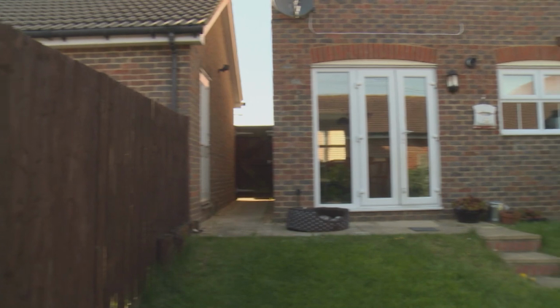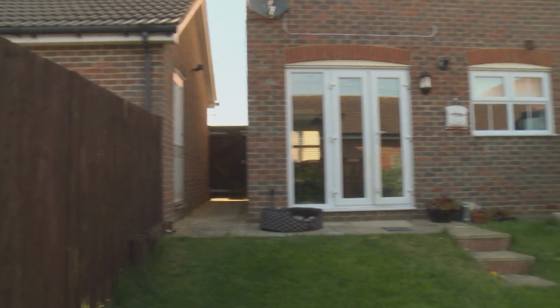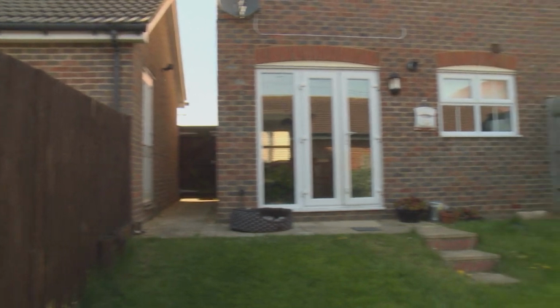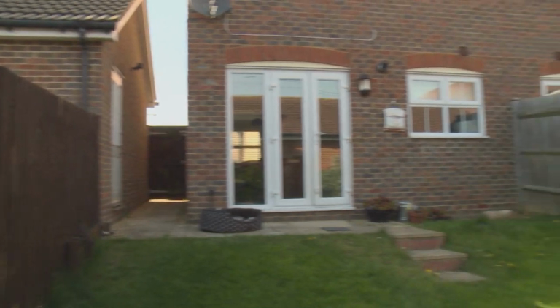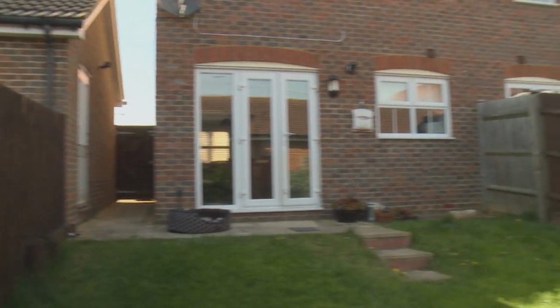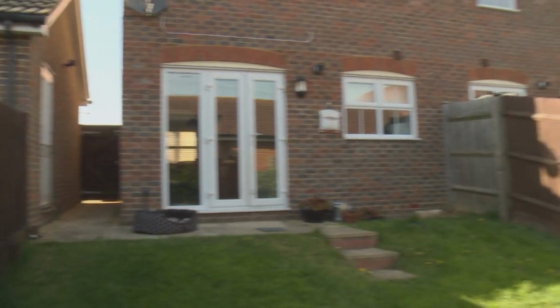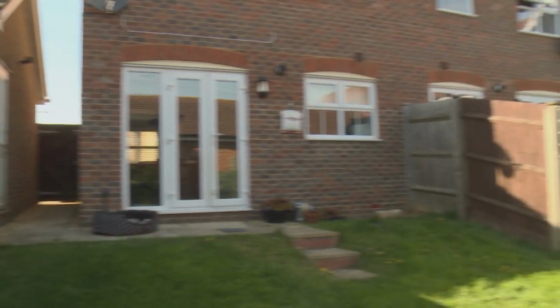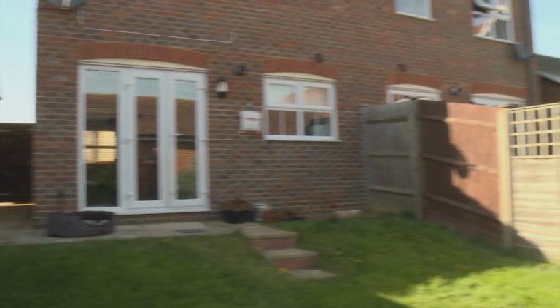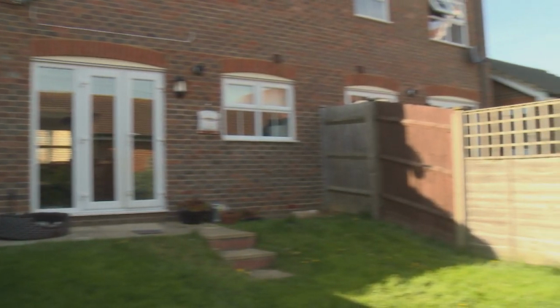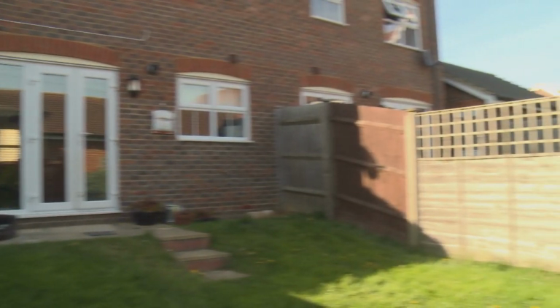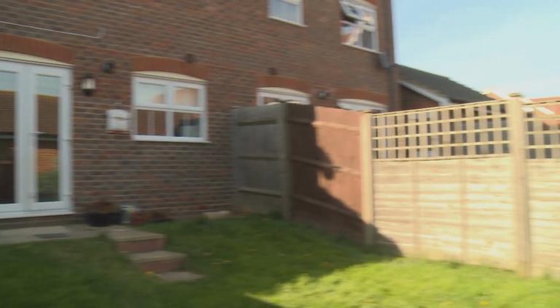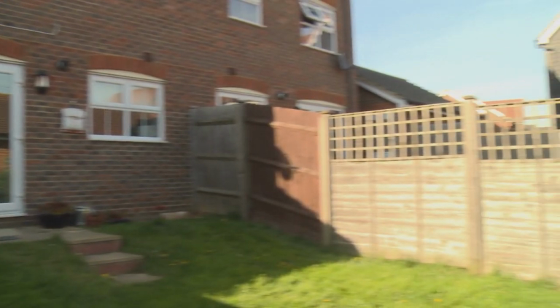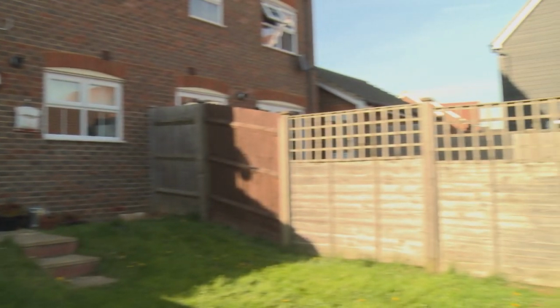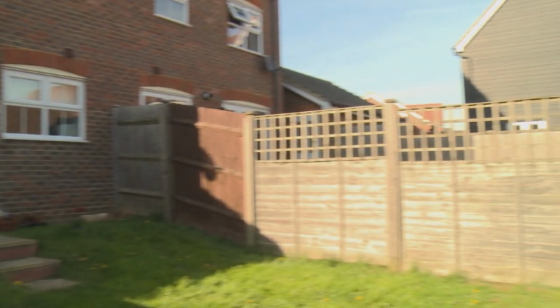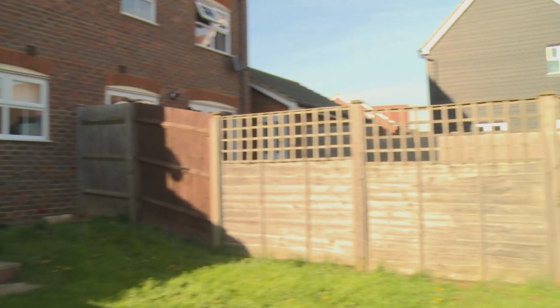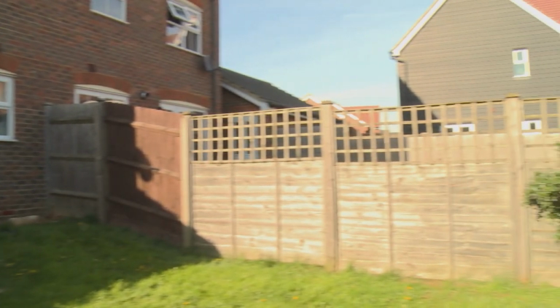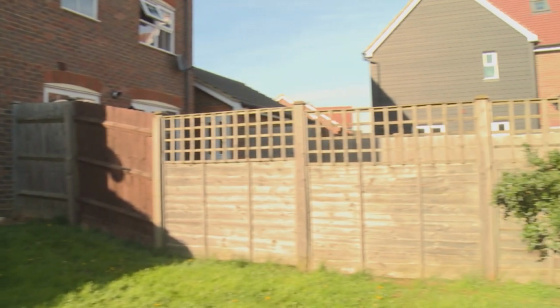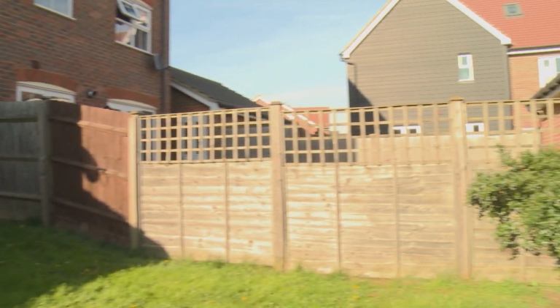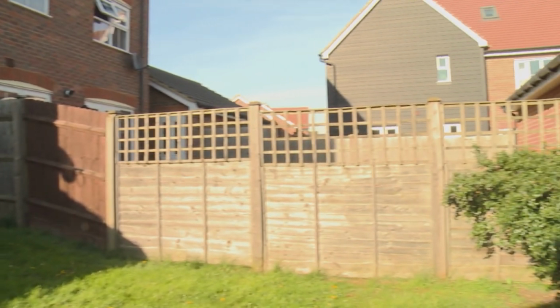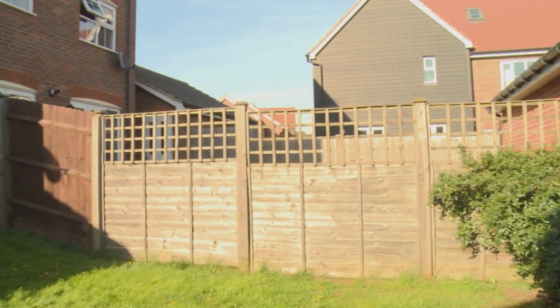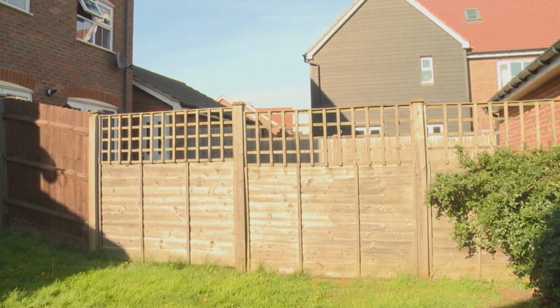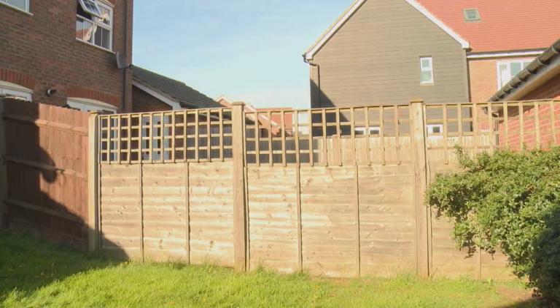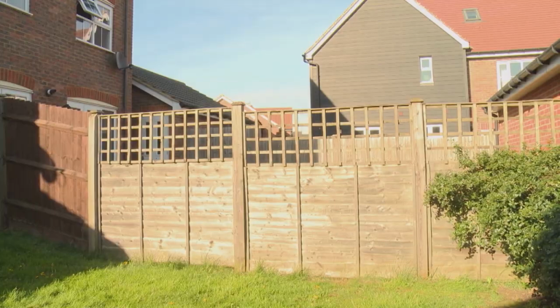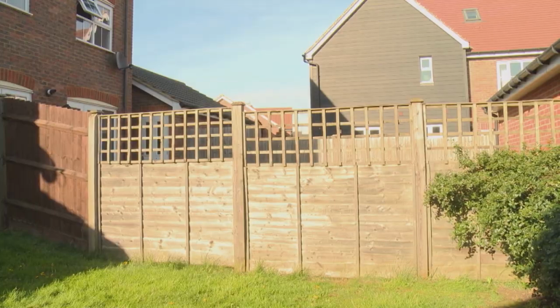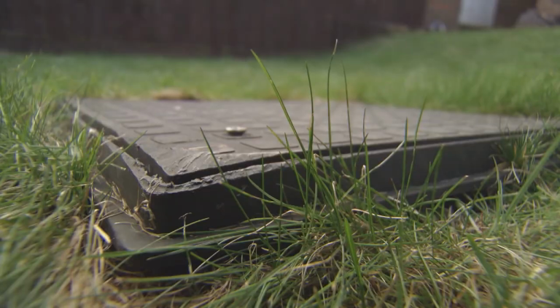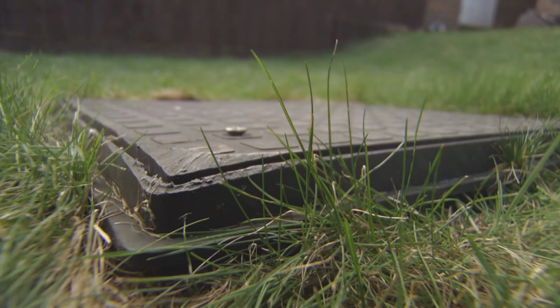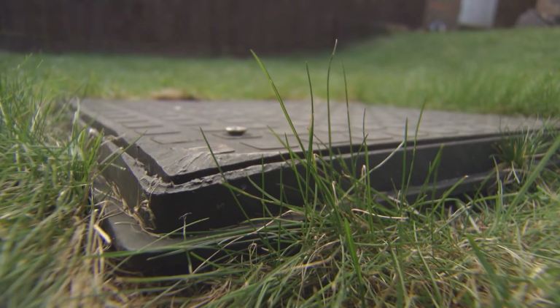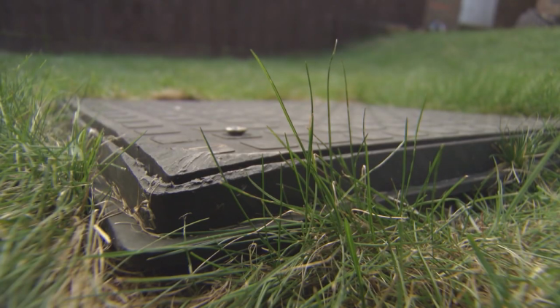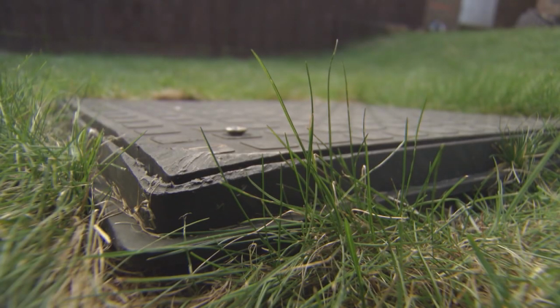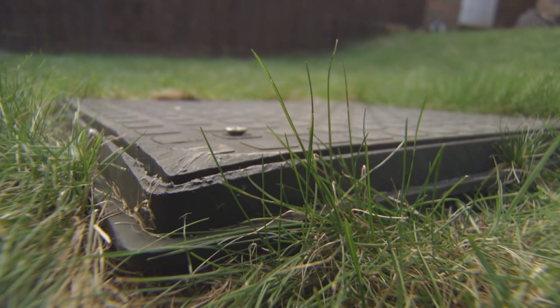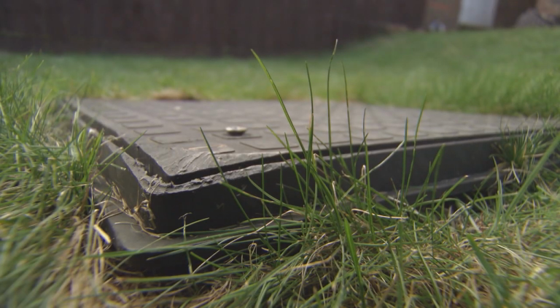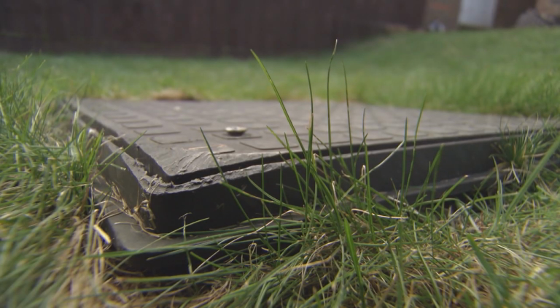This garden was small, uneven and on a slope. Scattered with manholes, it wasn't the most inviting of spaces.